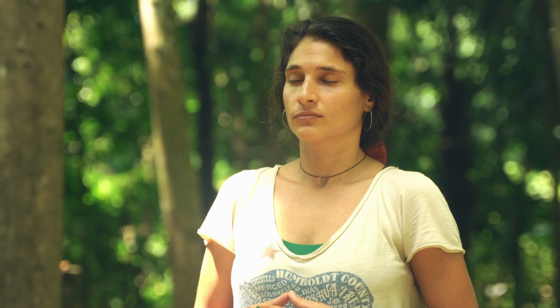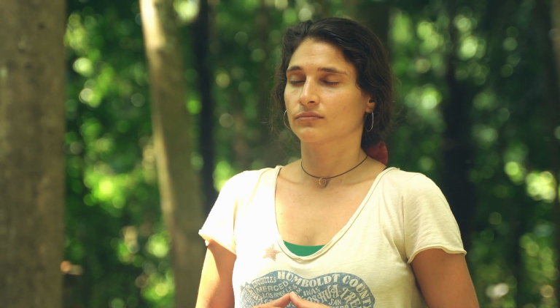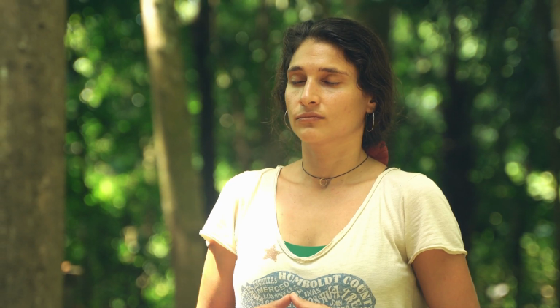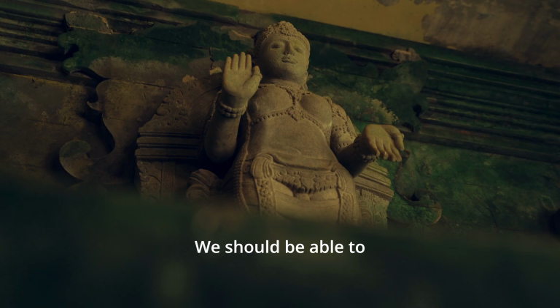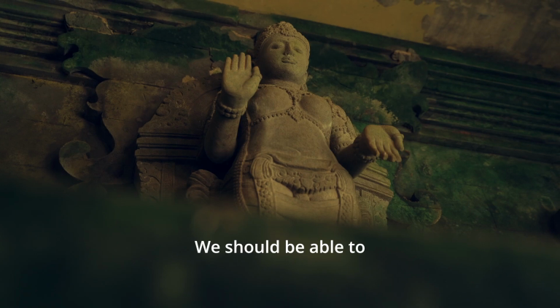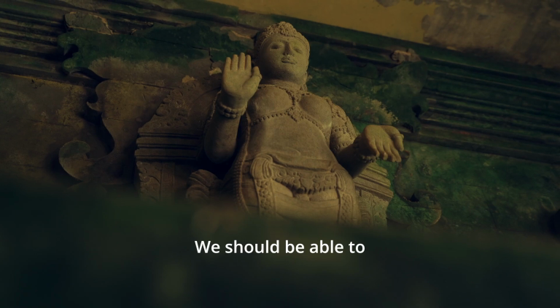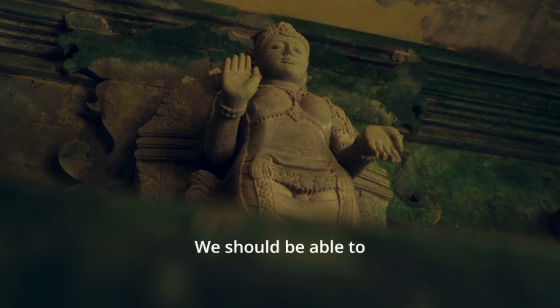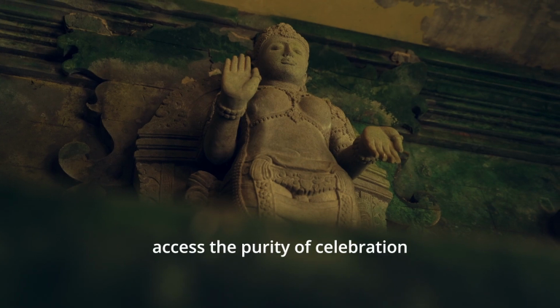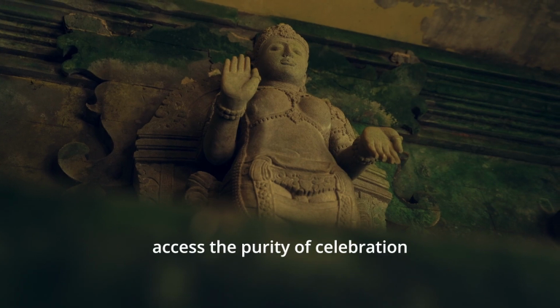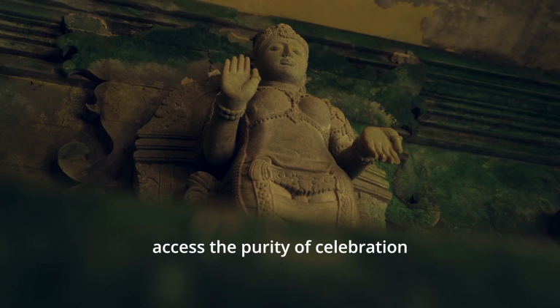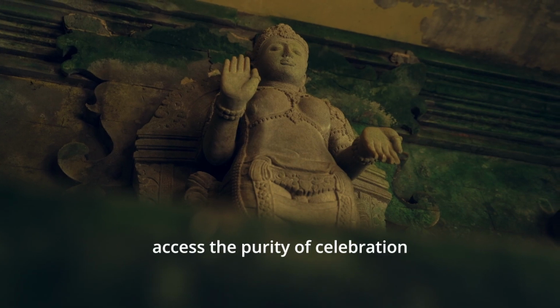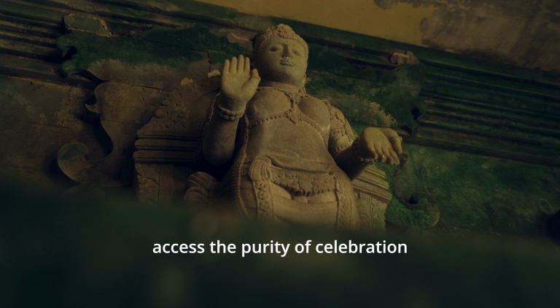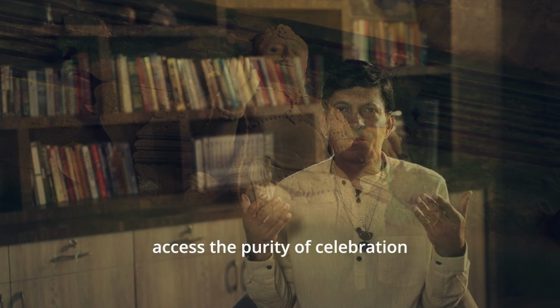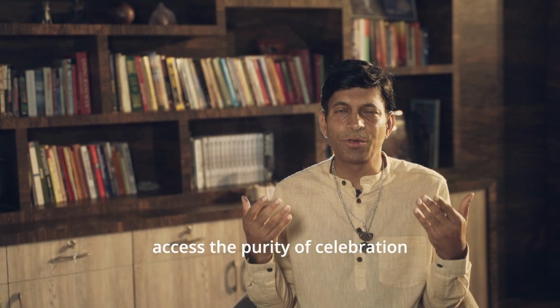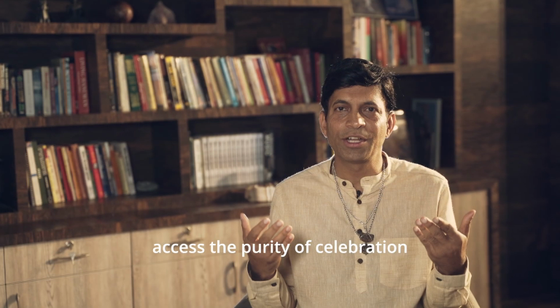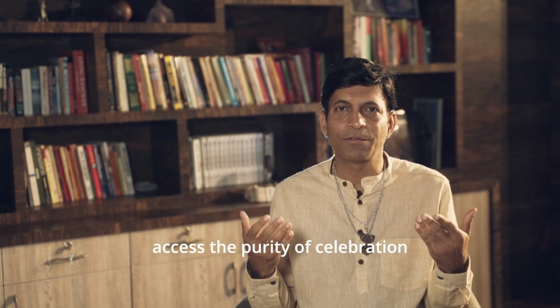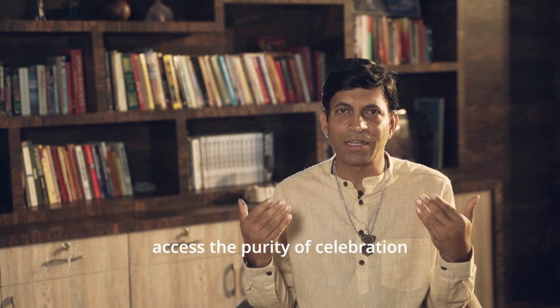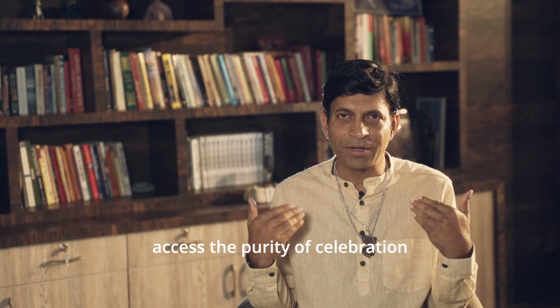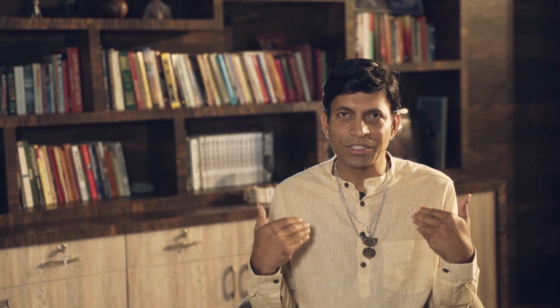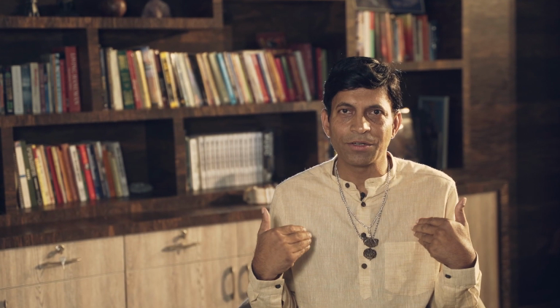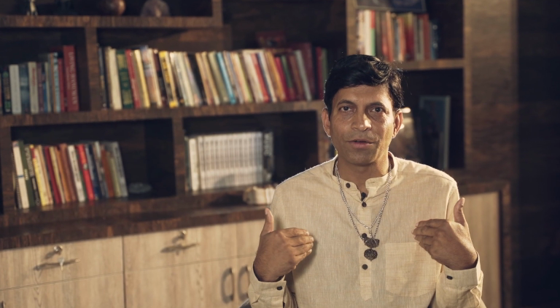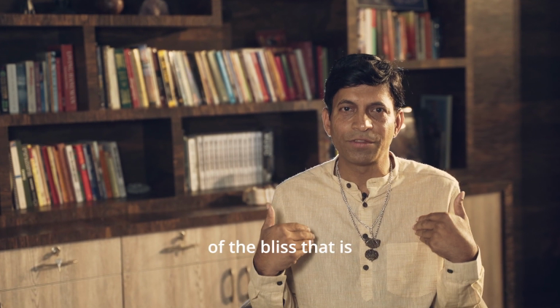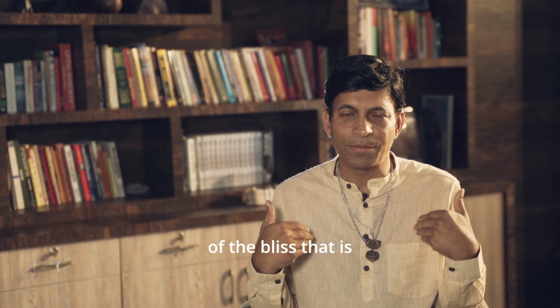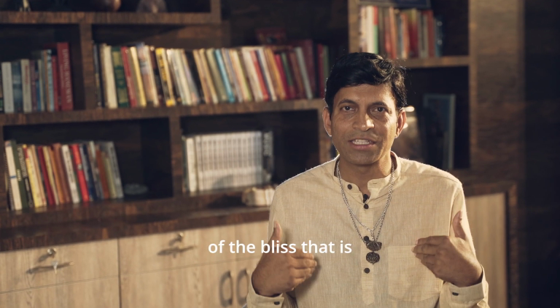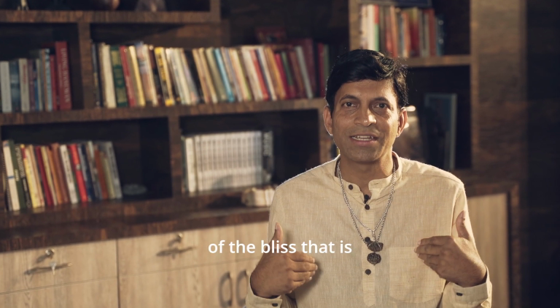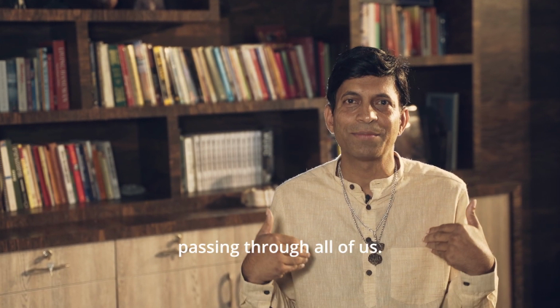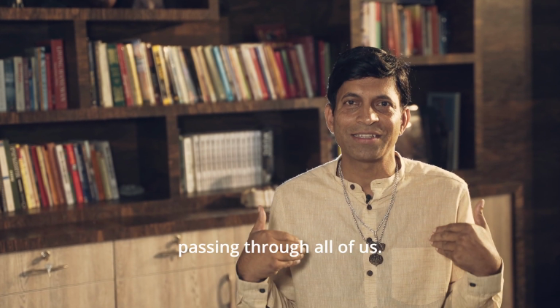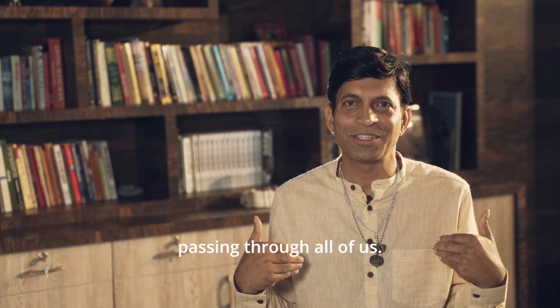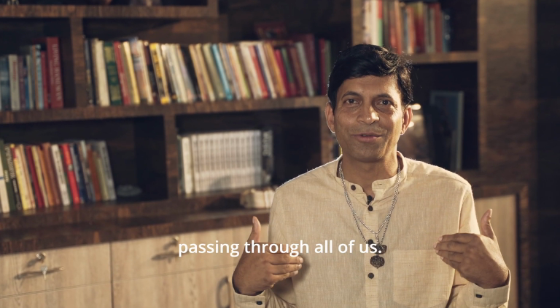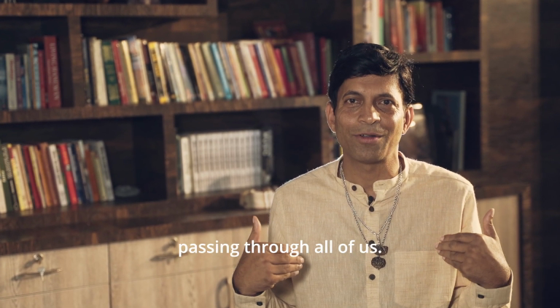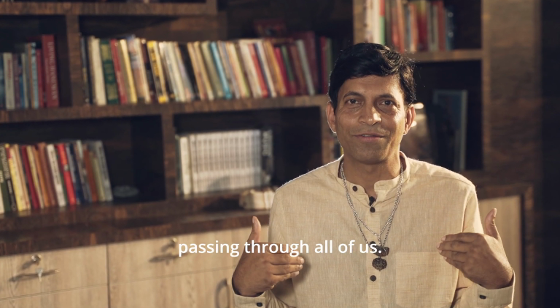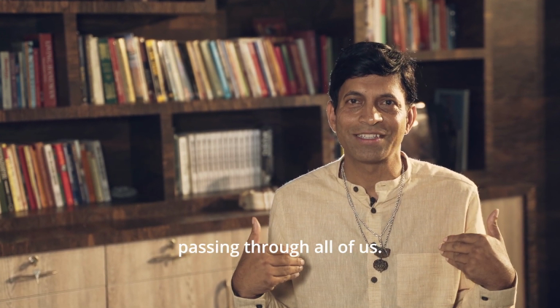We should be able to access the purity of celebration of the bliss that is passing through all of us.